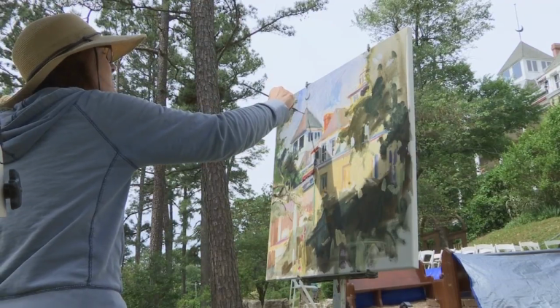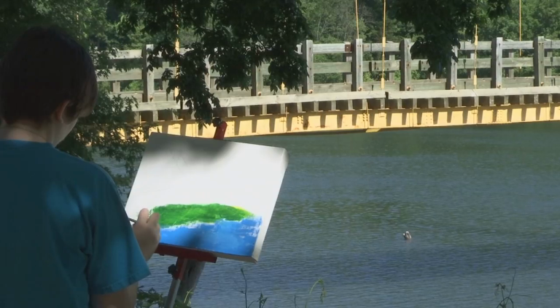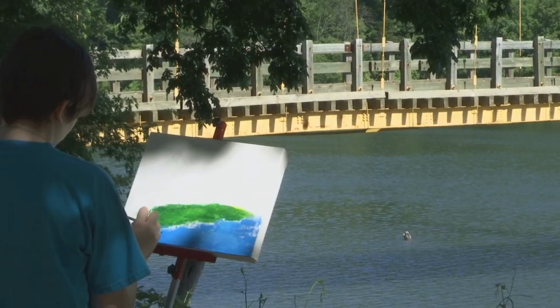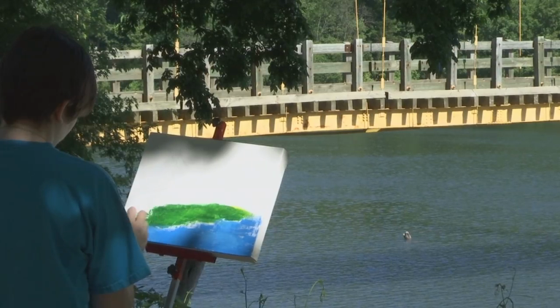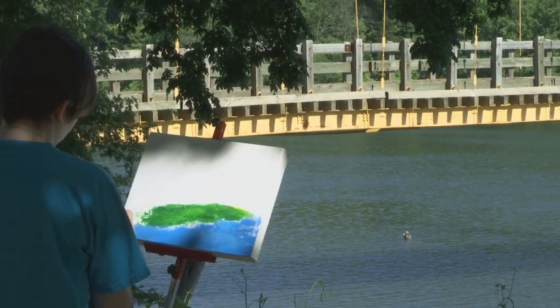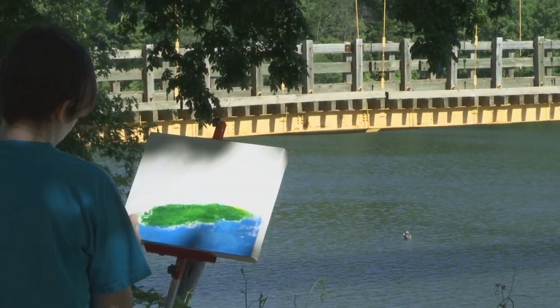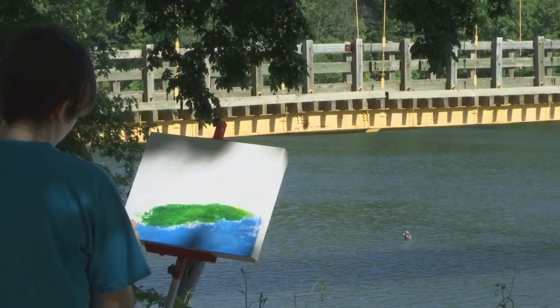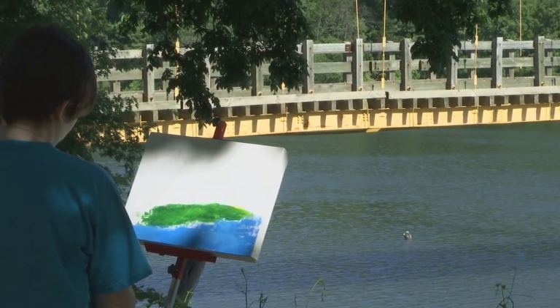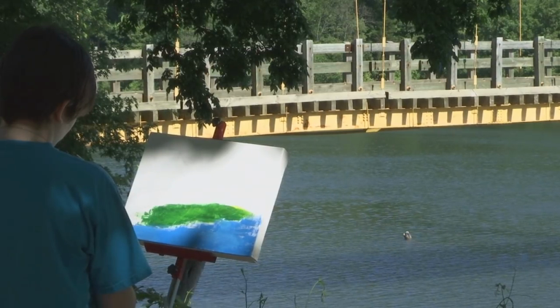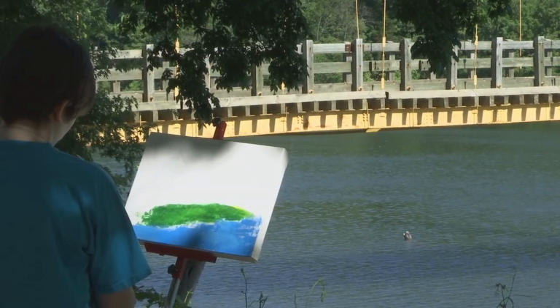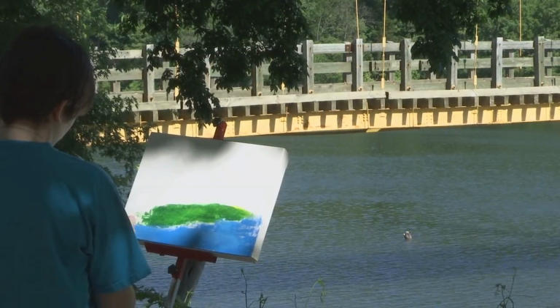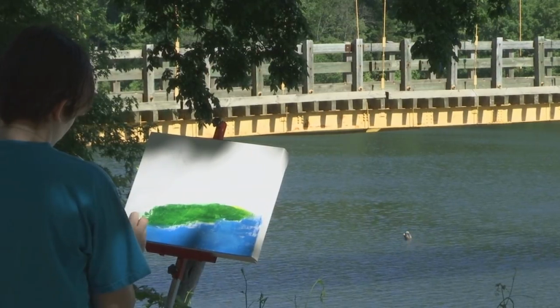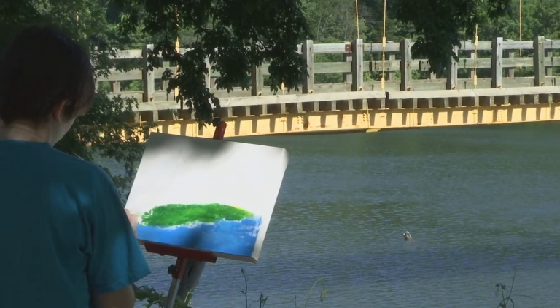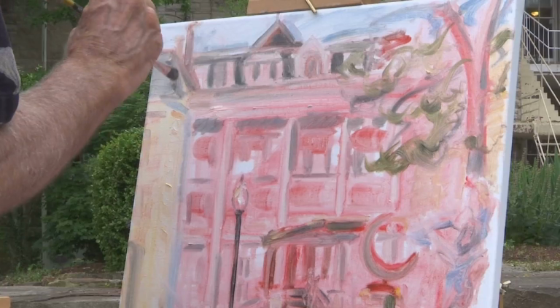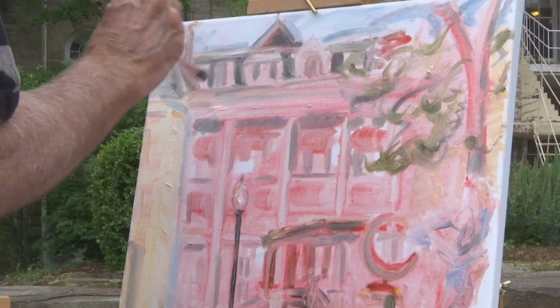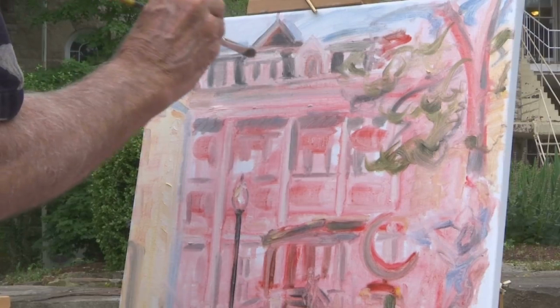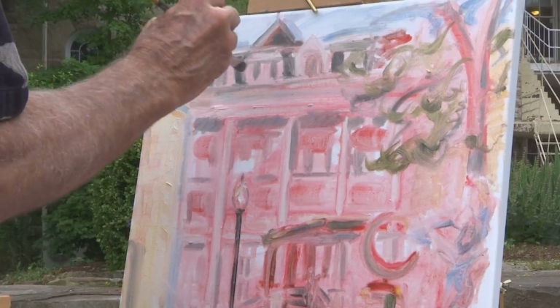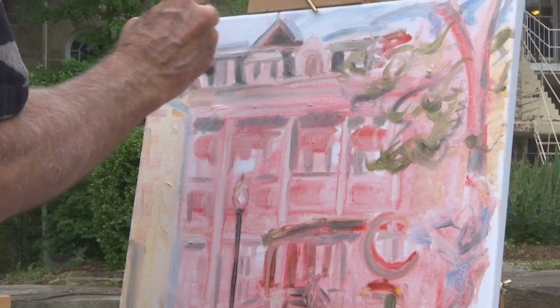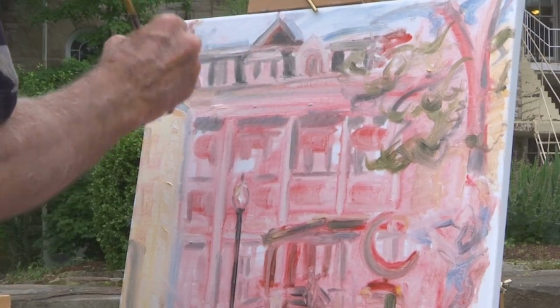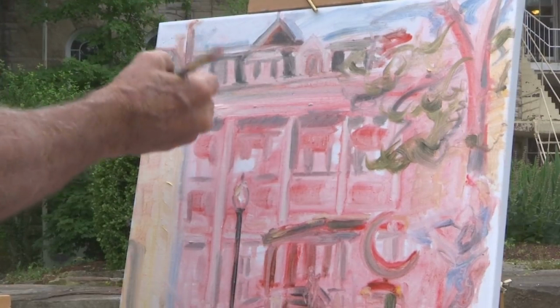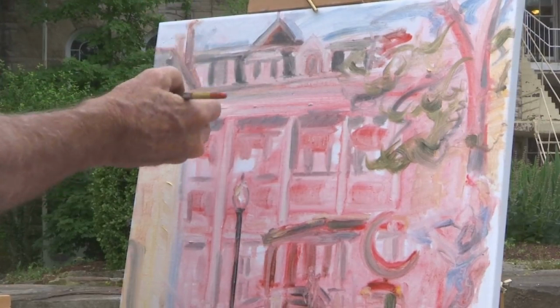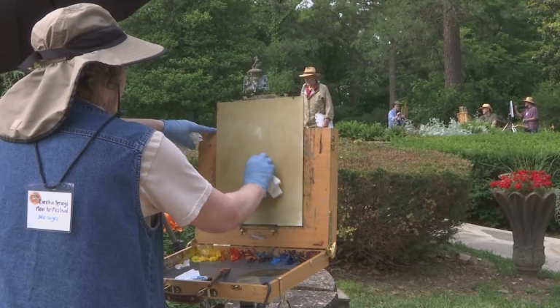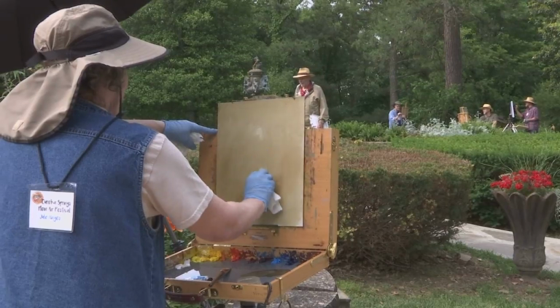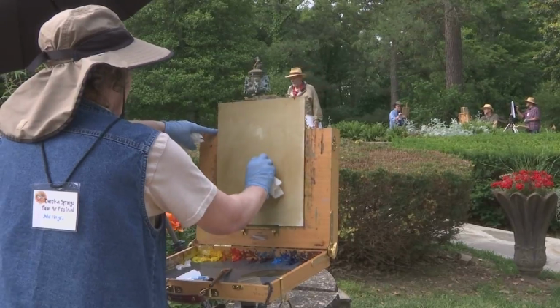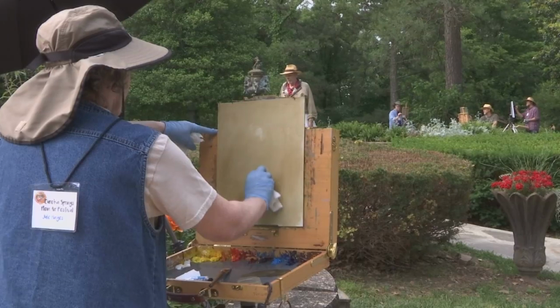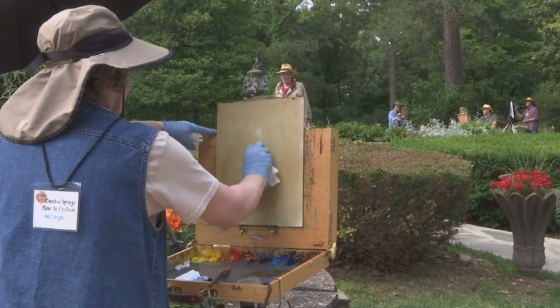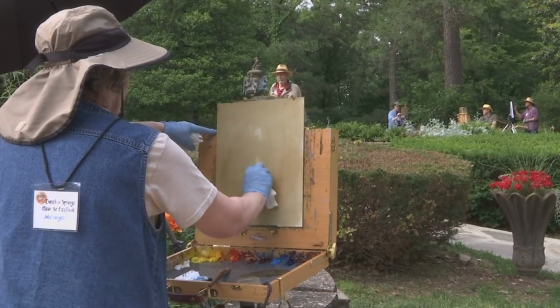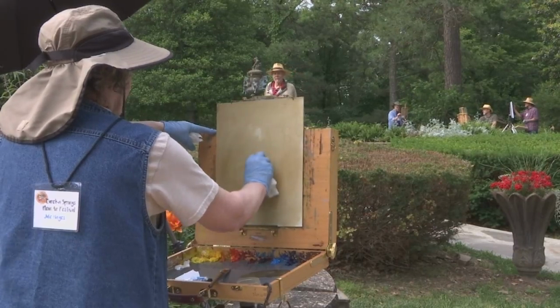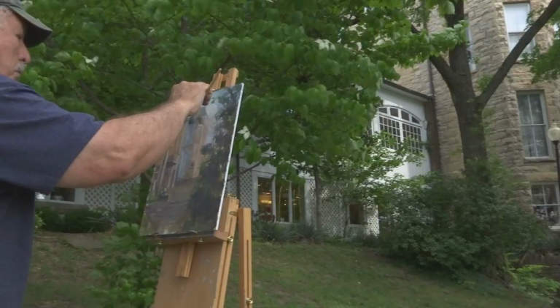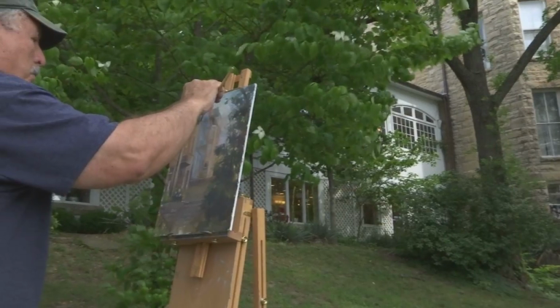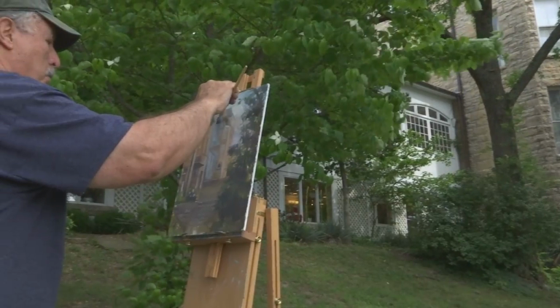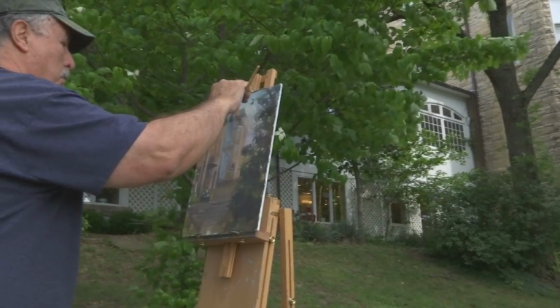So take it outside and bring out the artiste in you. Plein air.